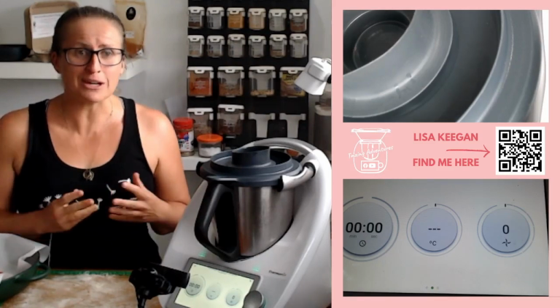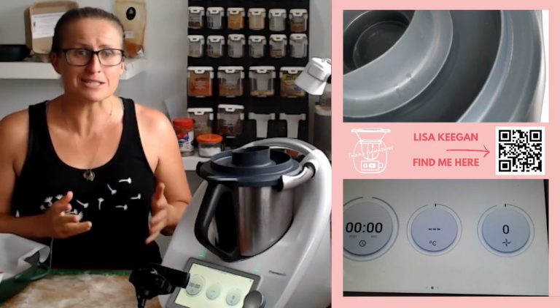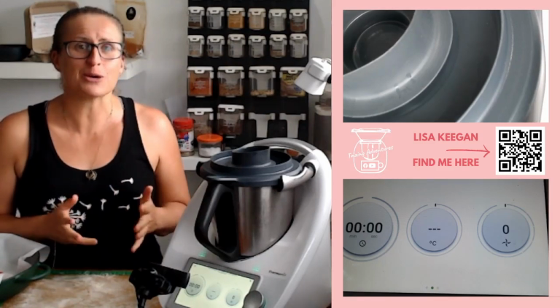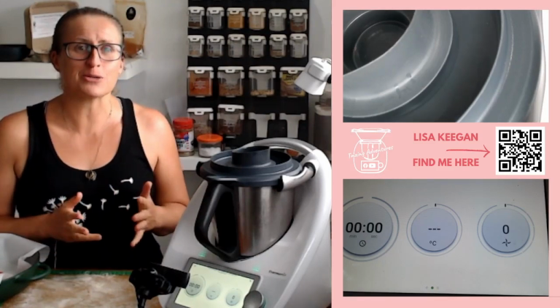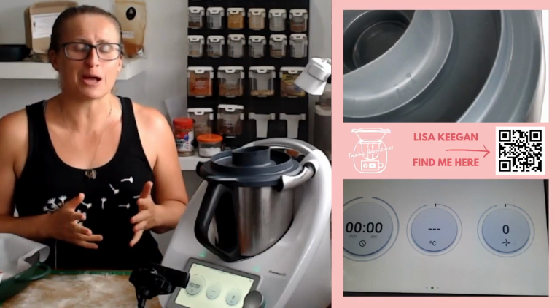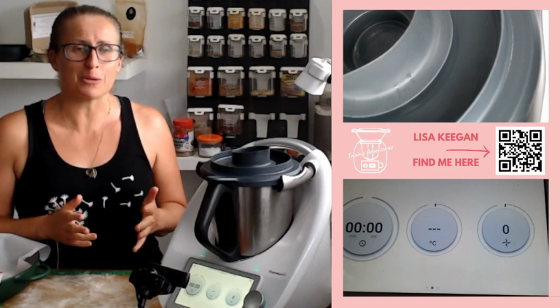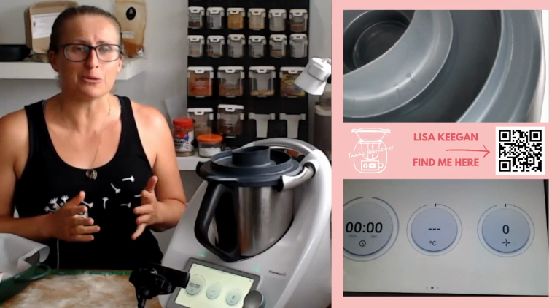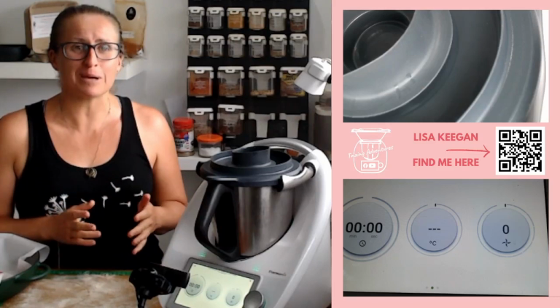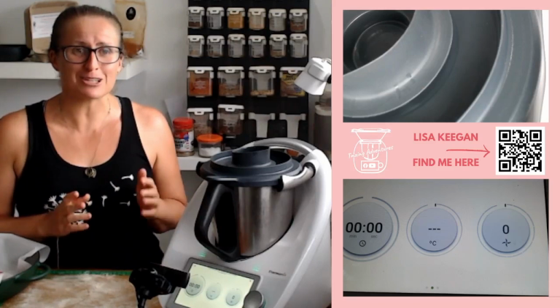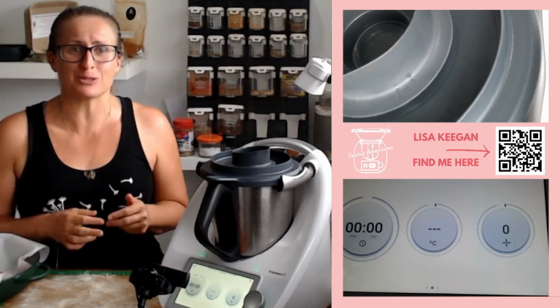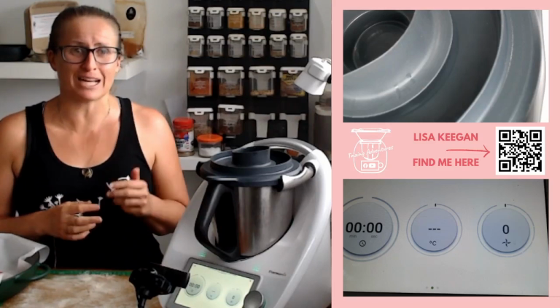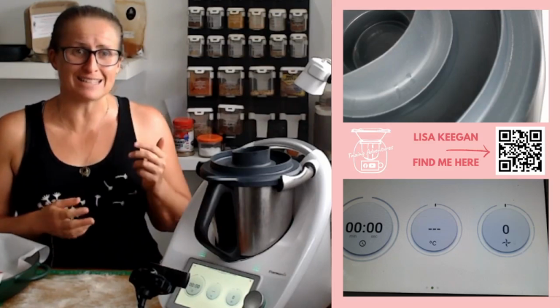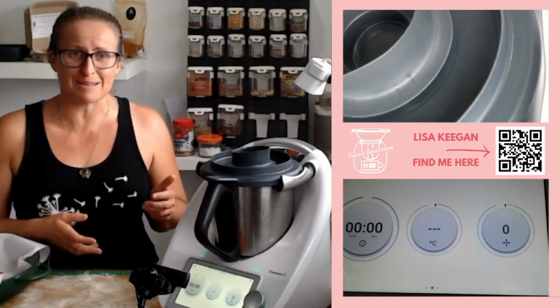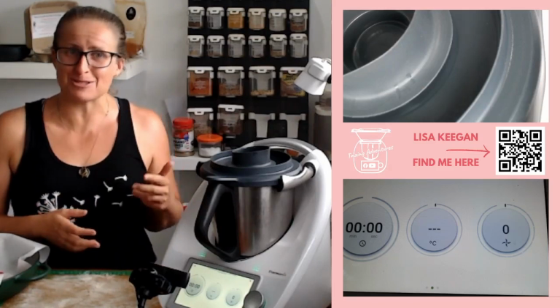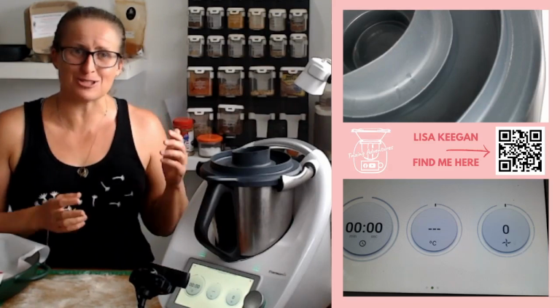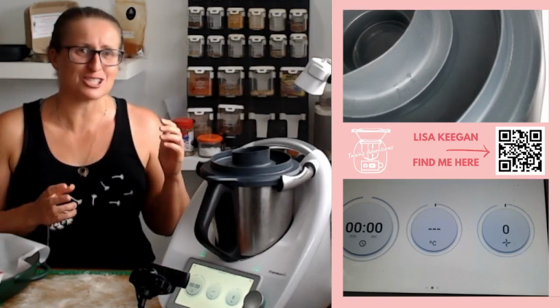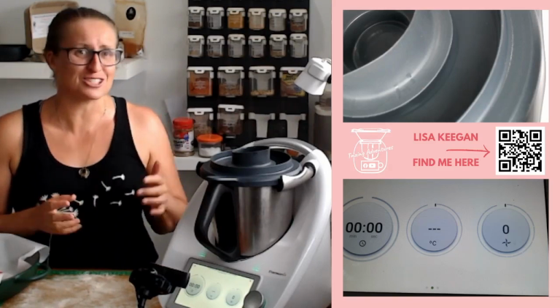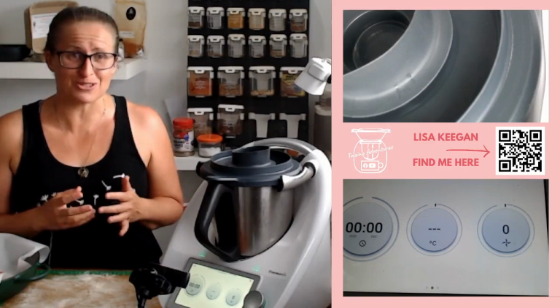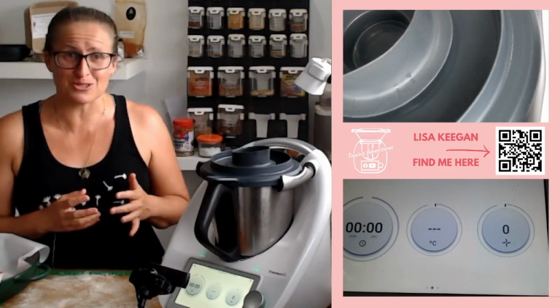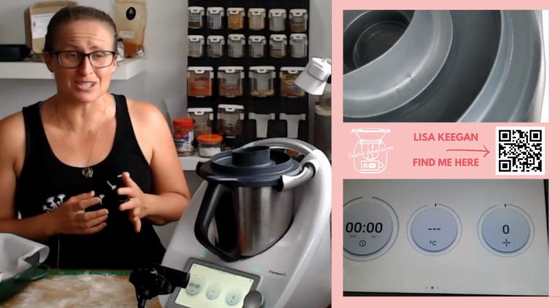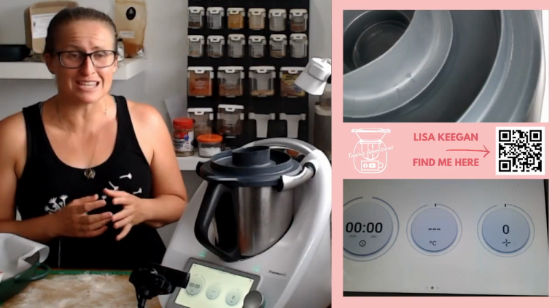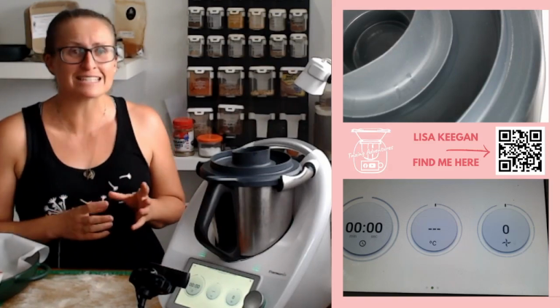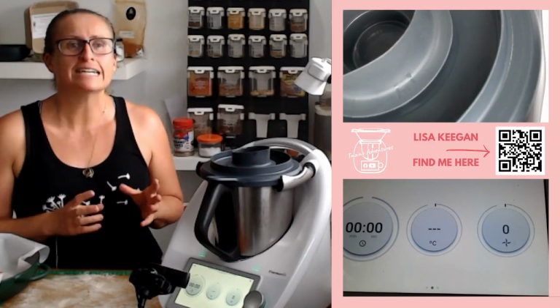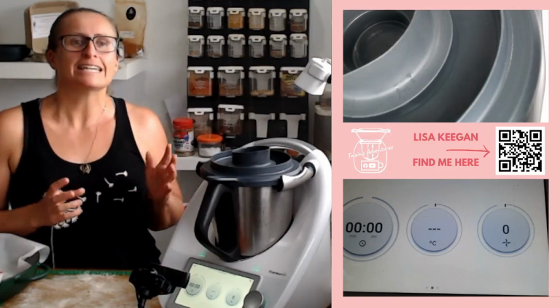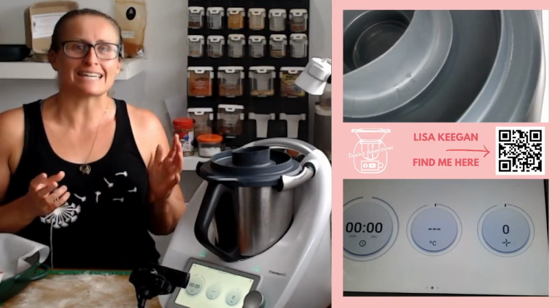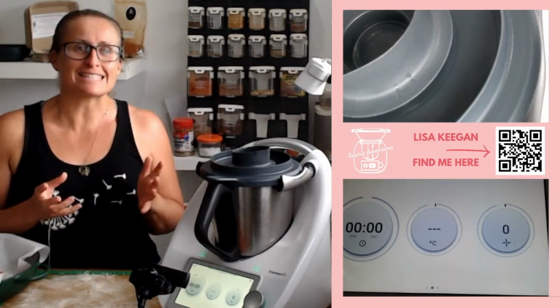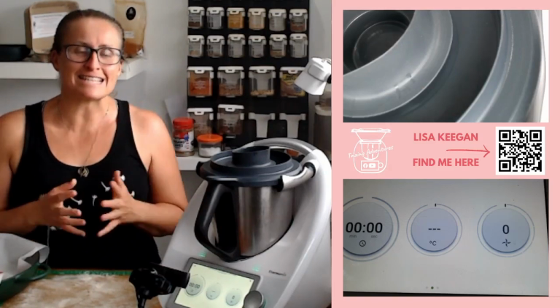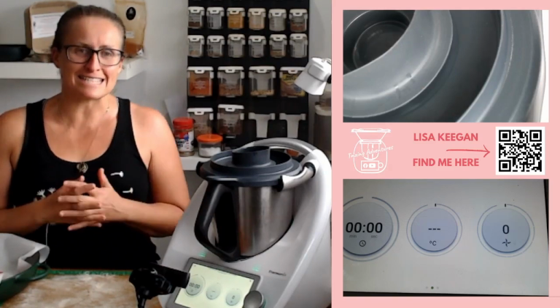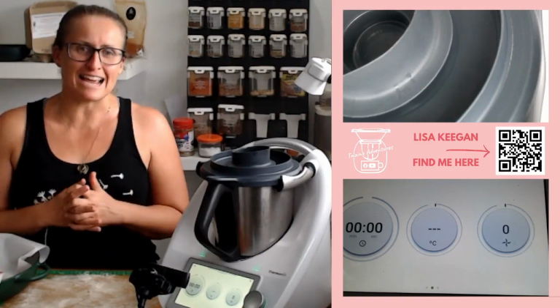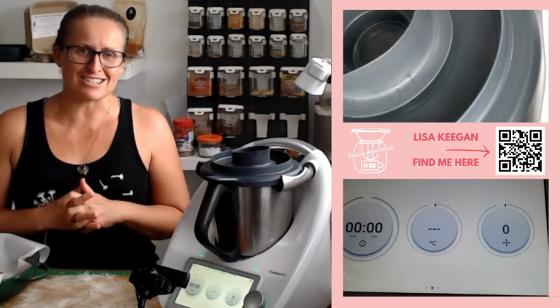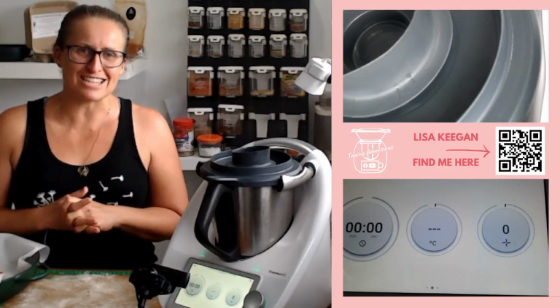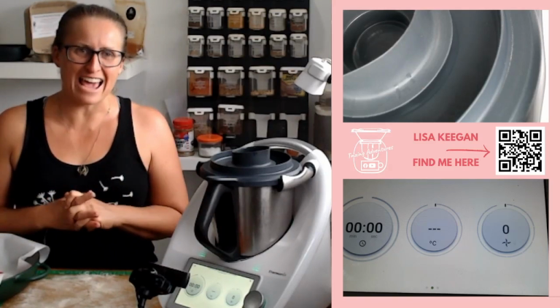You guys know that I'm all about shortcuts, substitutions, those sorts of things. You're going to see these in action today.